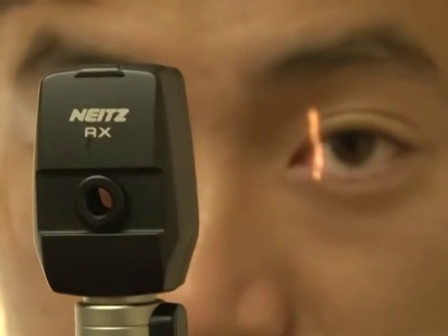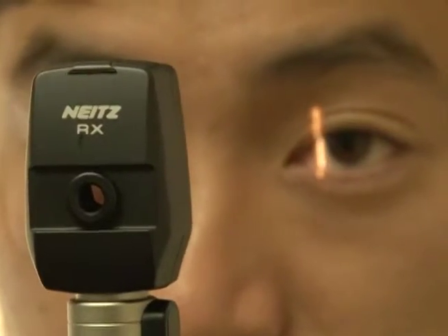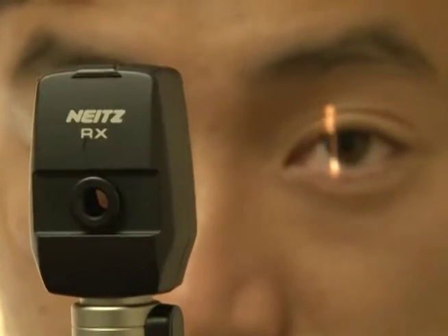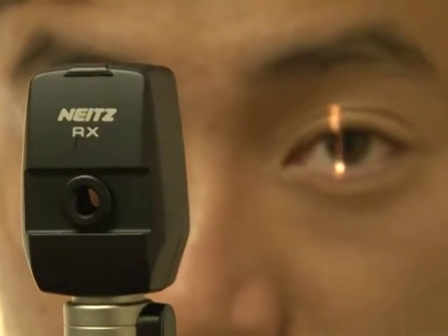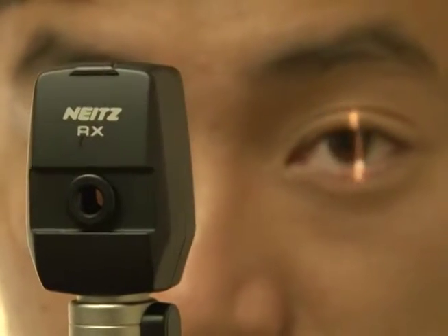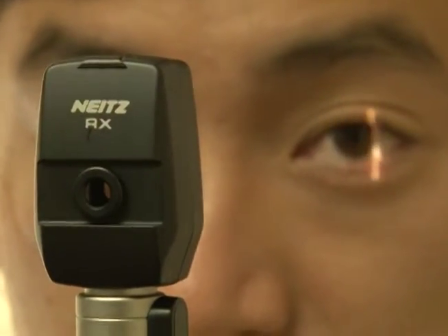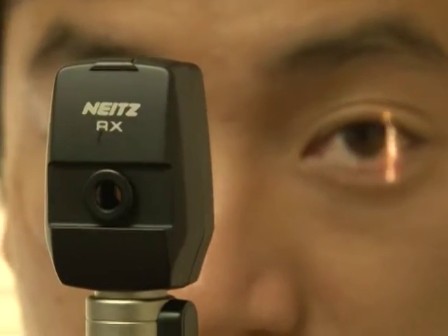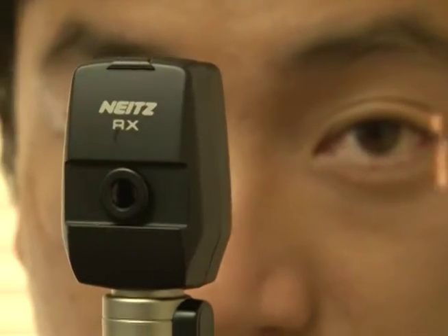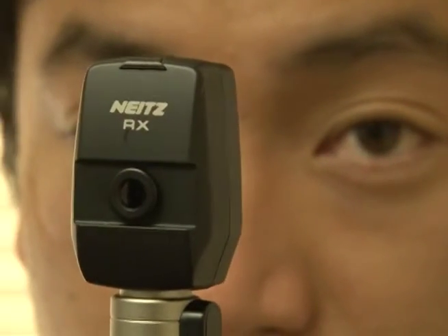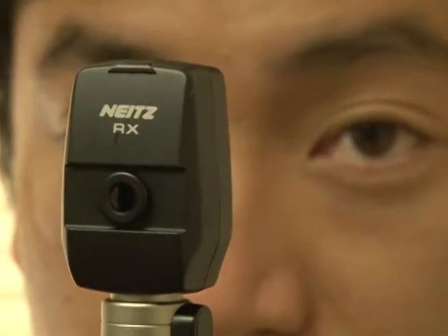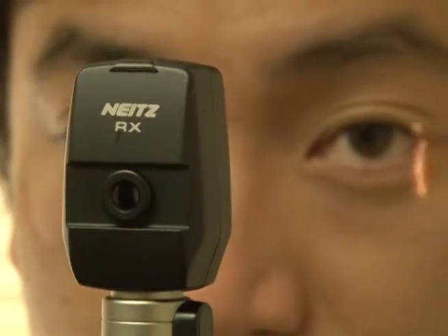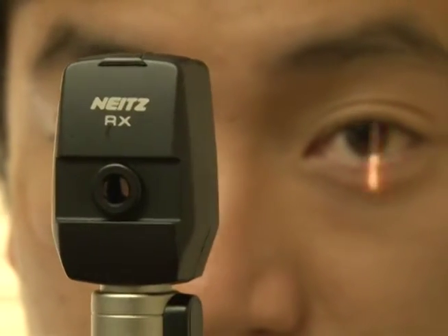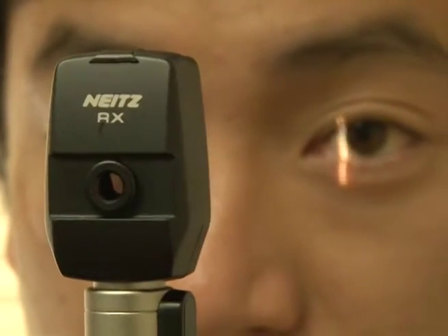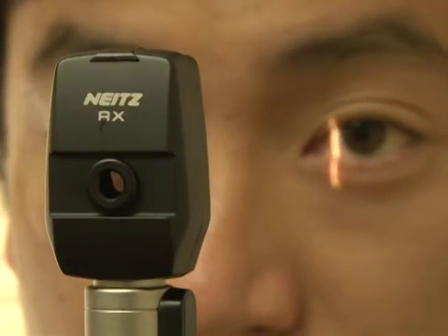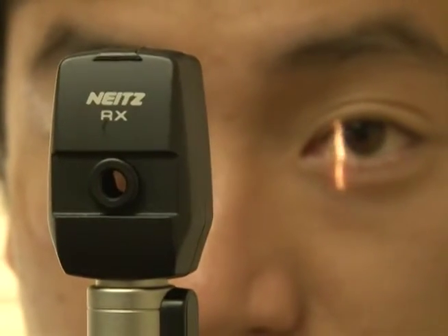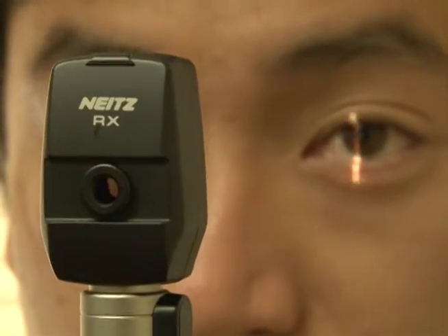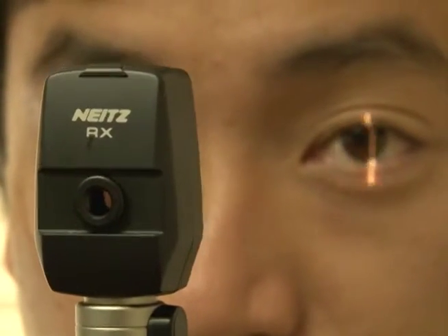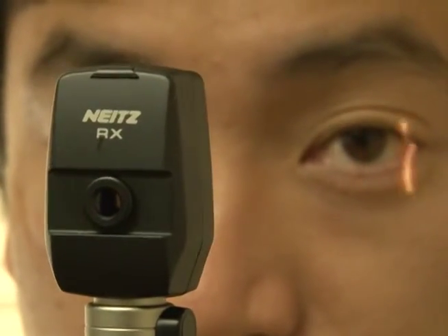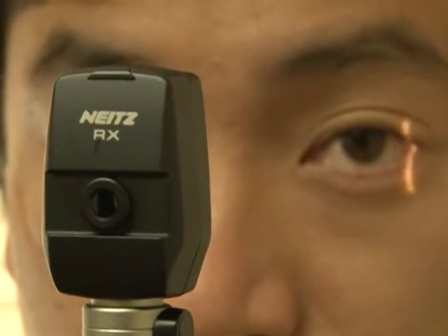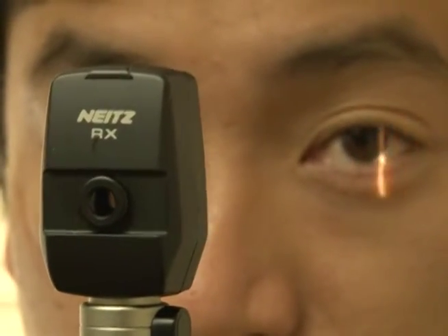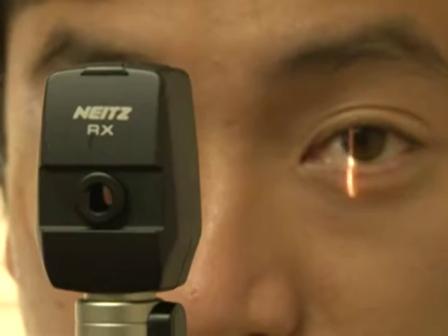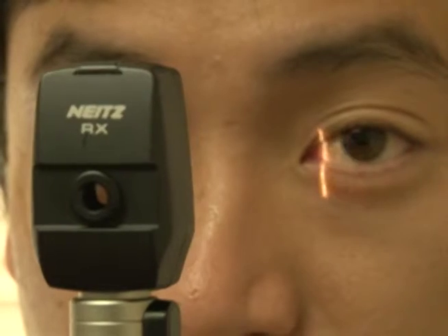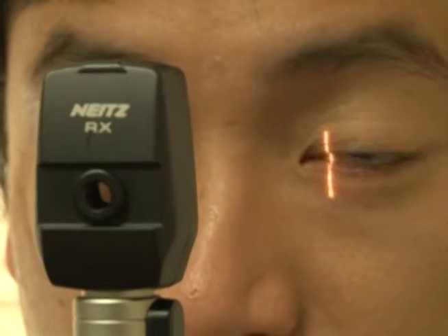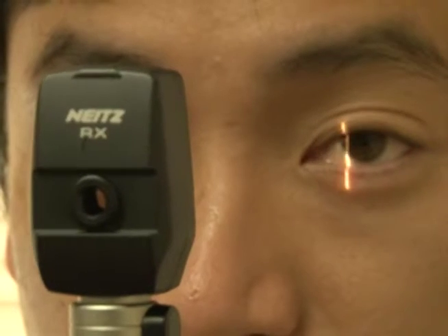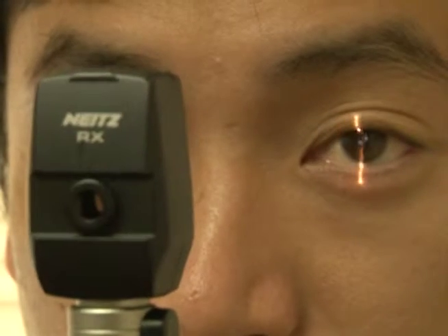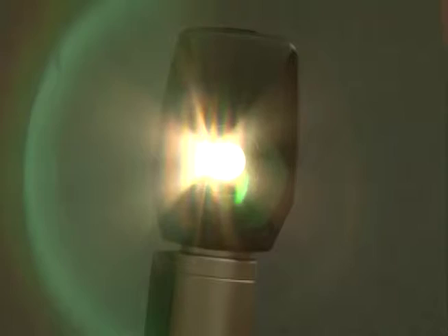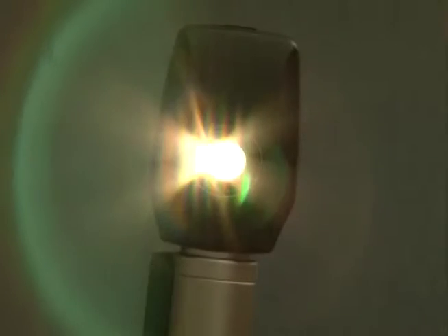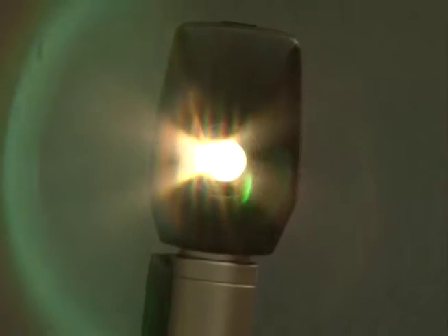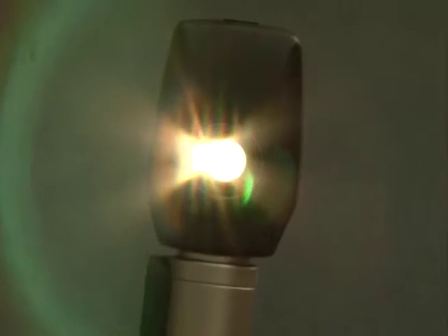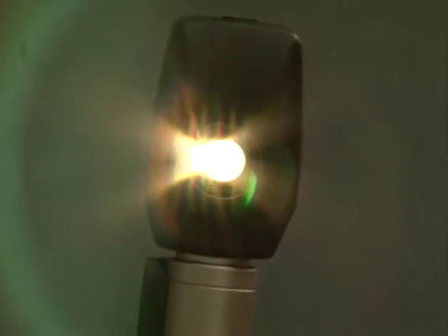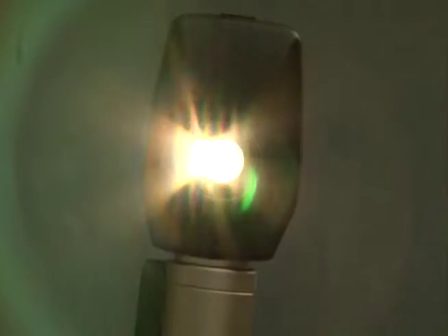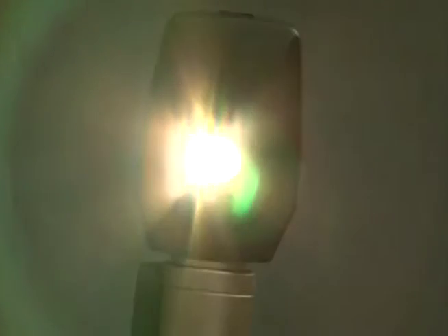These high-quality, ultra-compact, handmade light bulbs are now in demand worldwide.